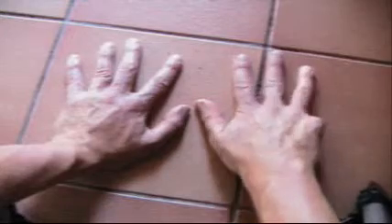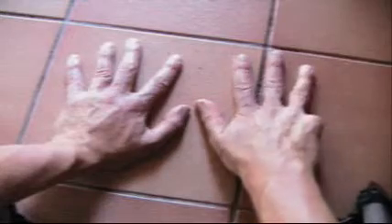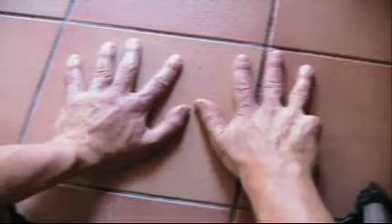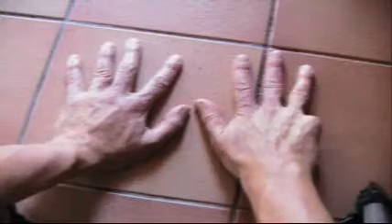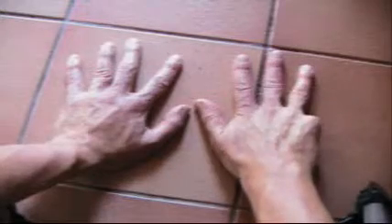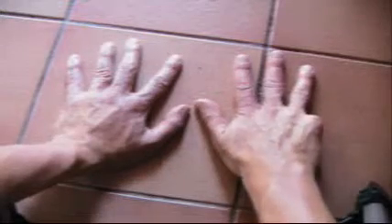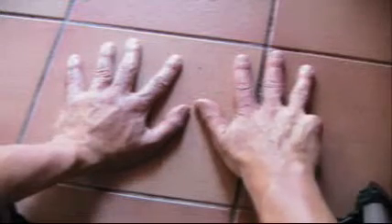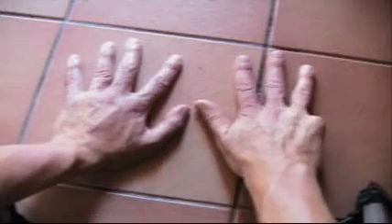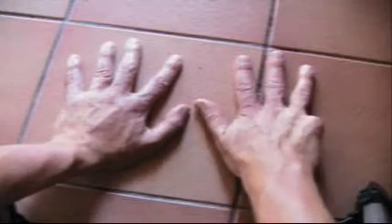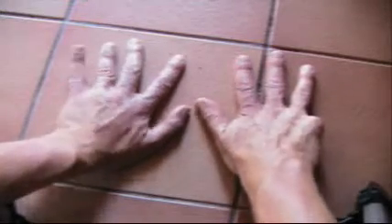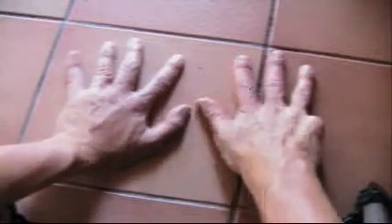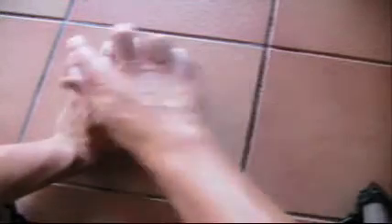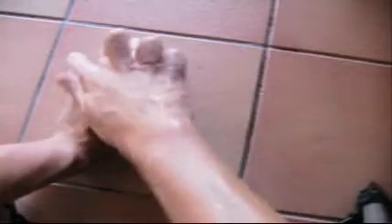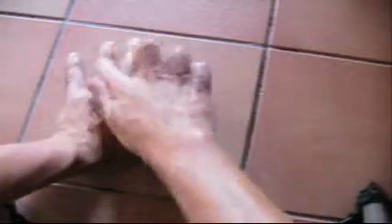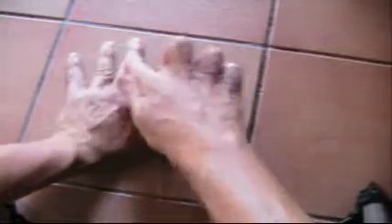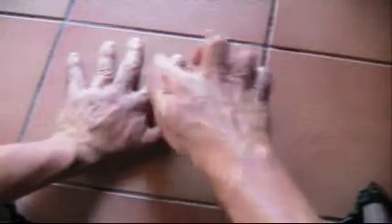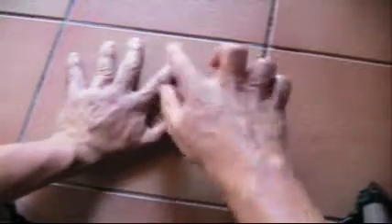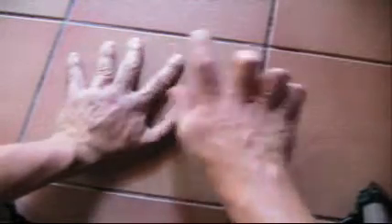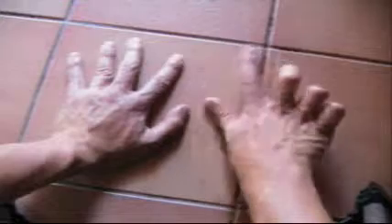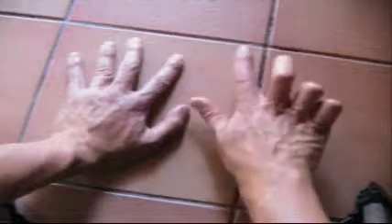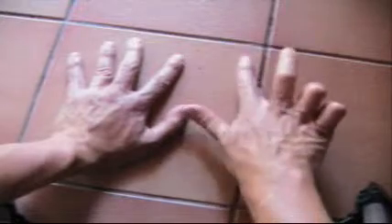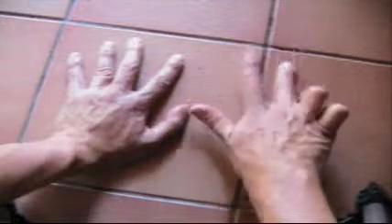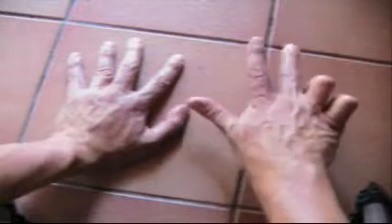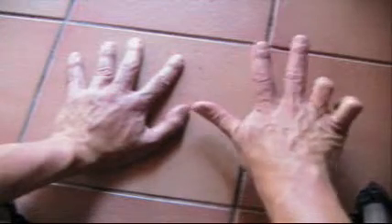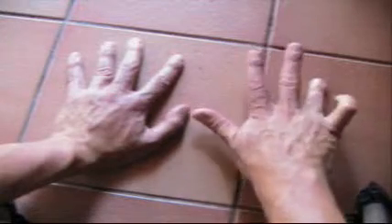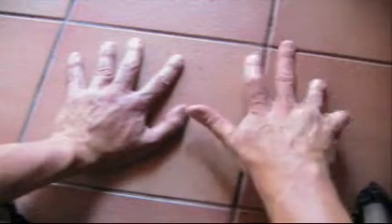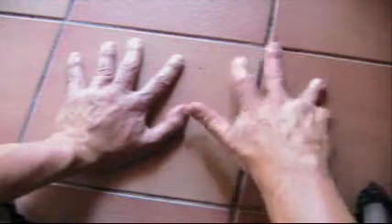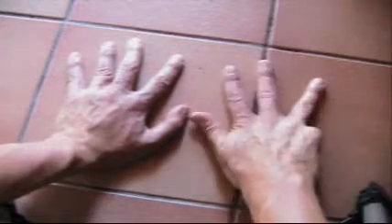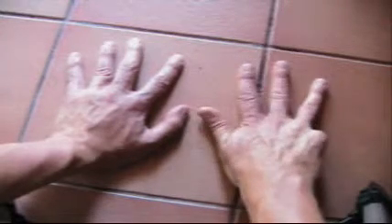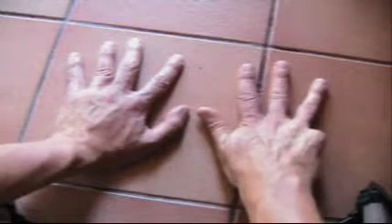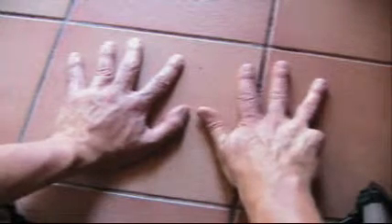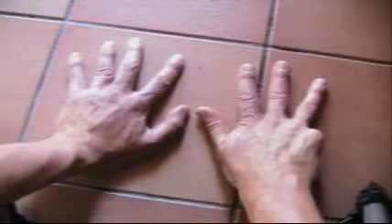And 10 9's are 90. Which is just 10, 20, 30, 40, 50, 60, 70, 80, and 90.